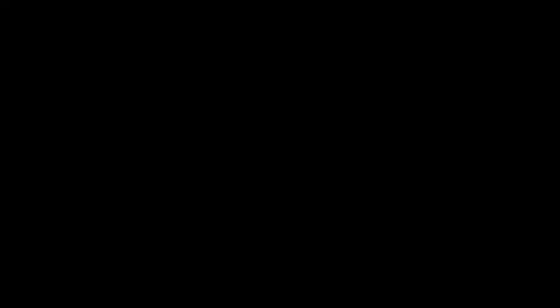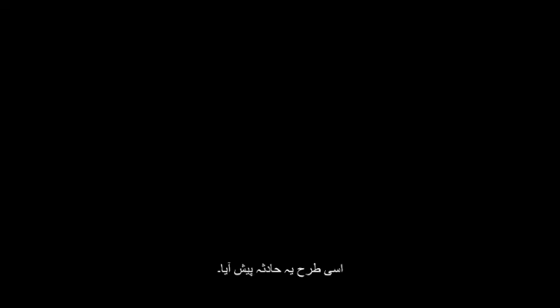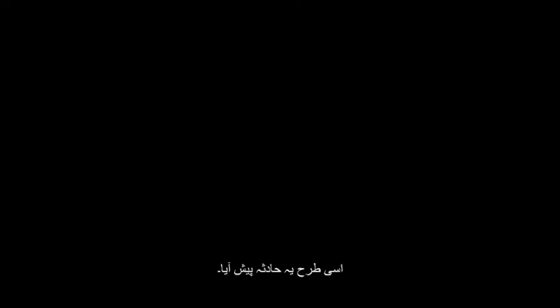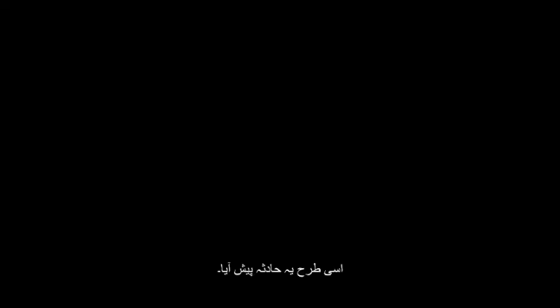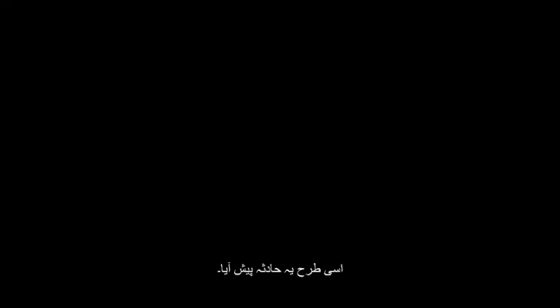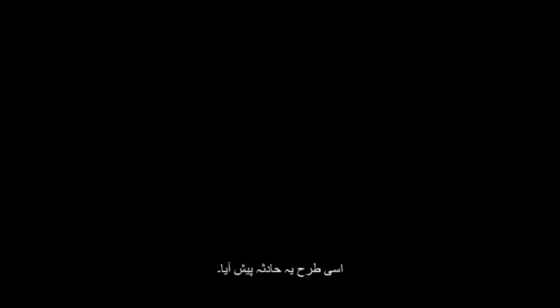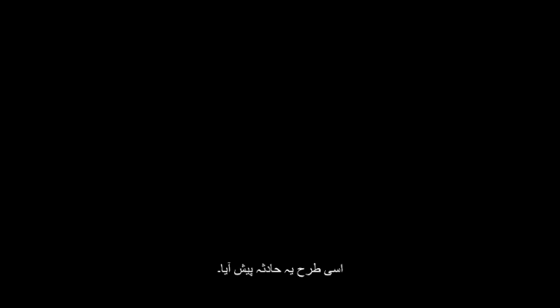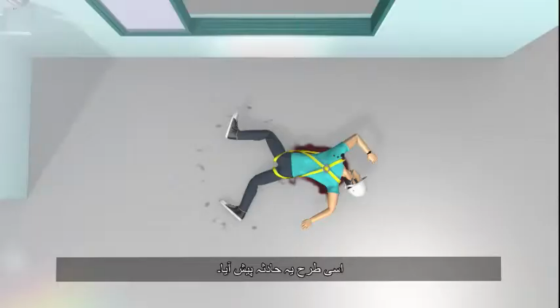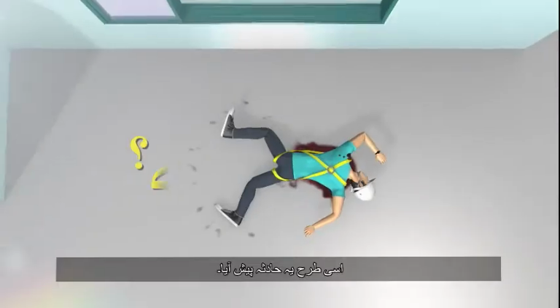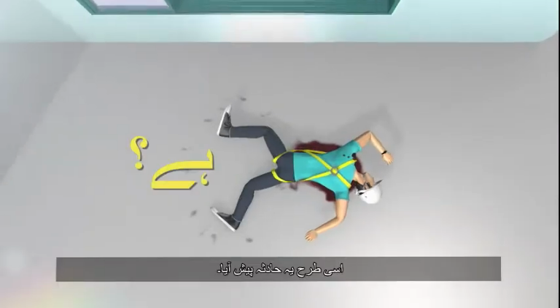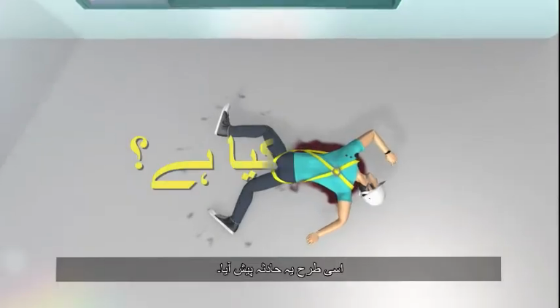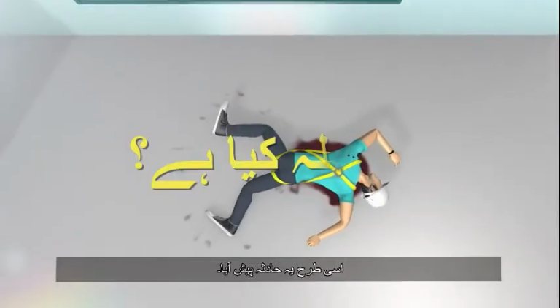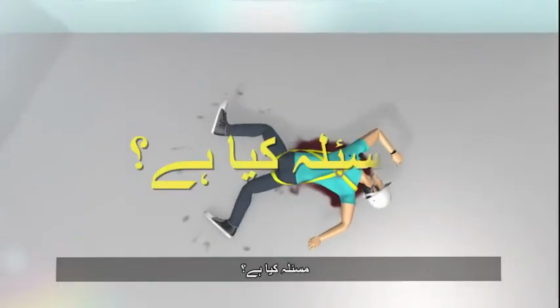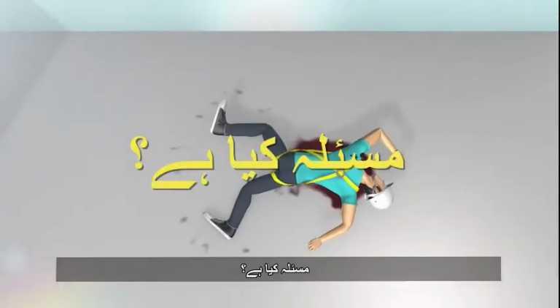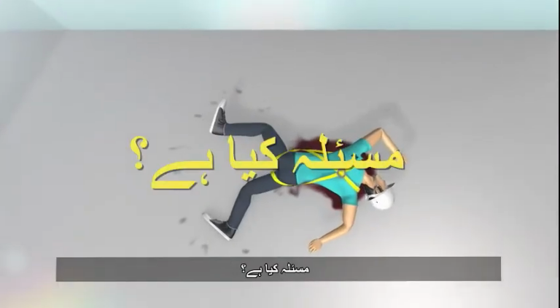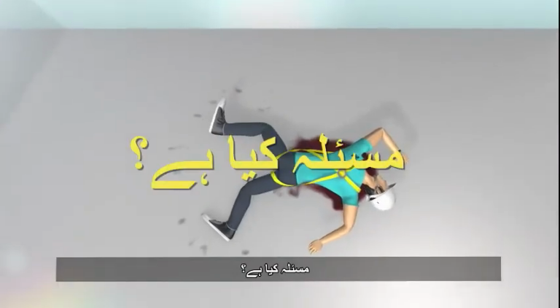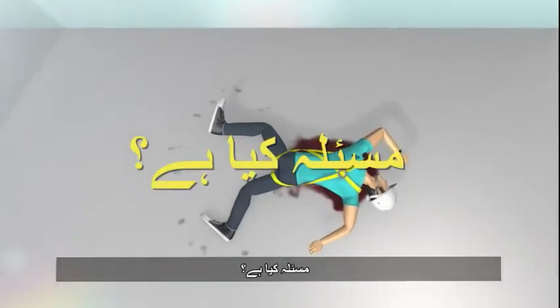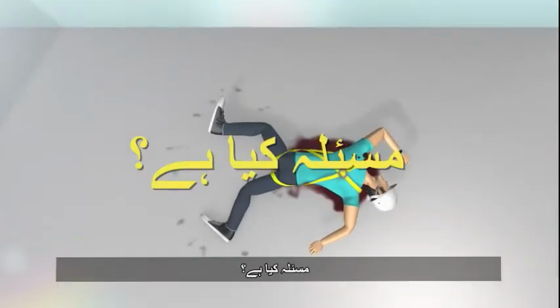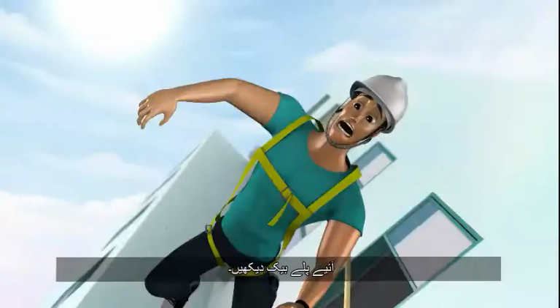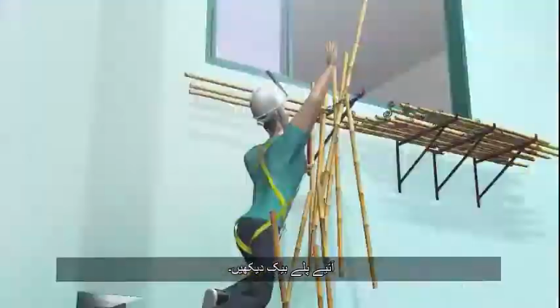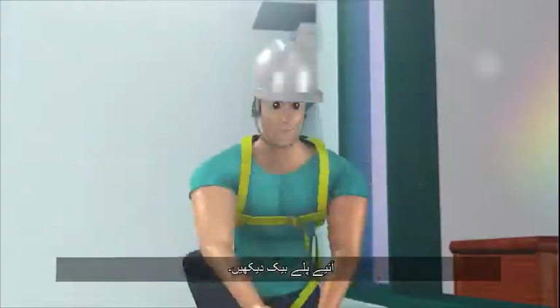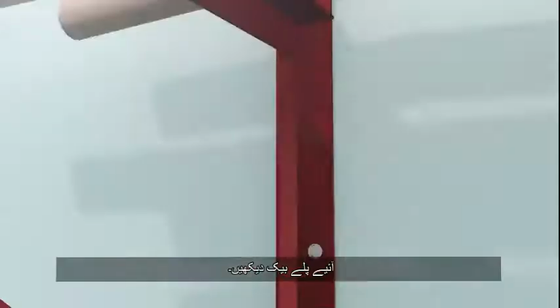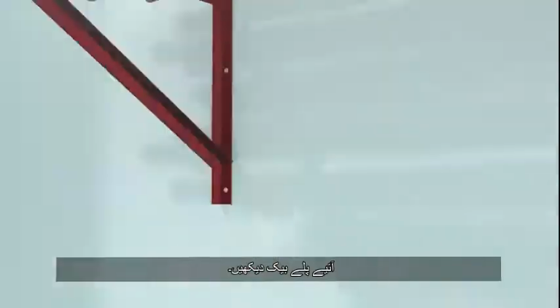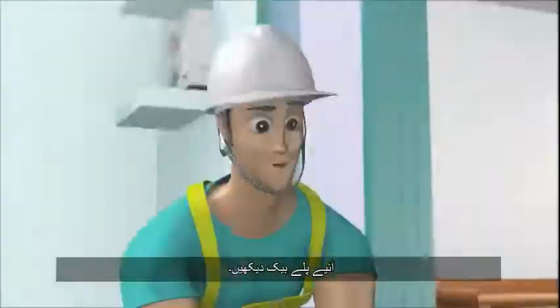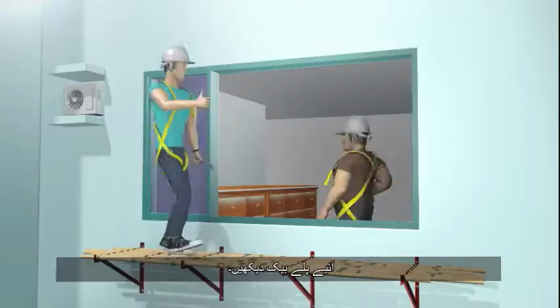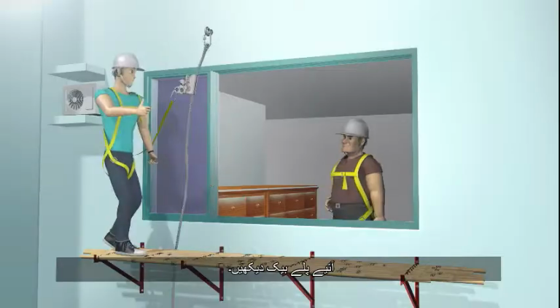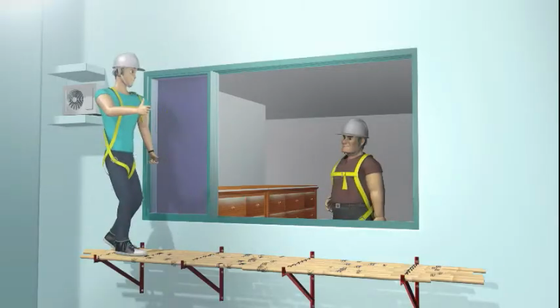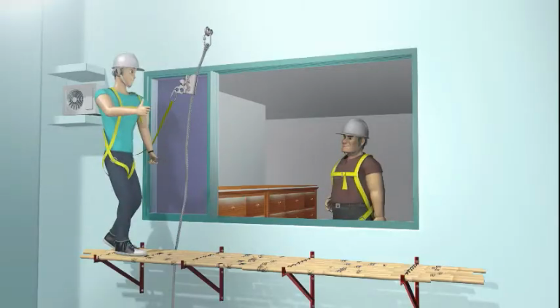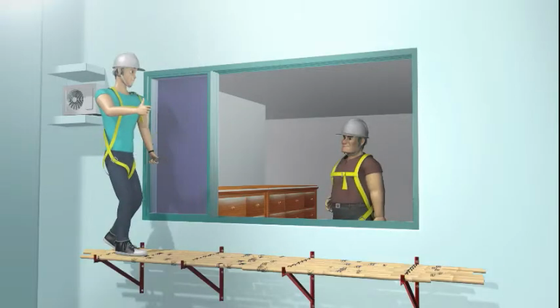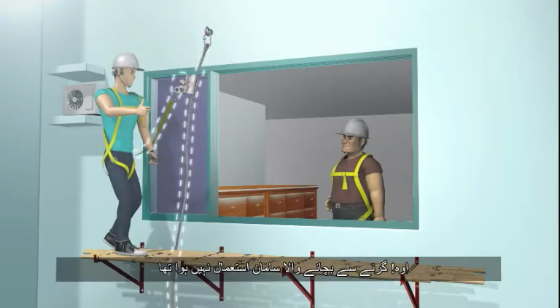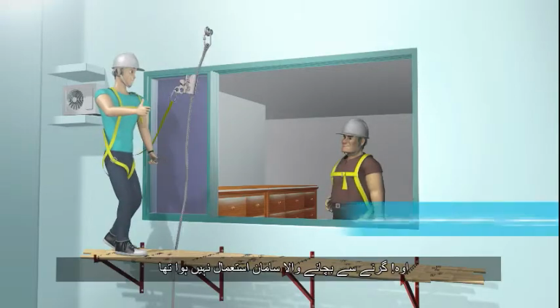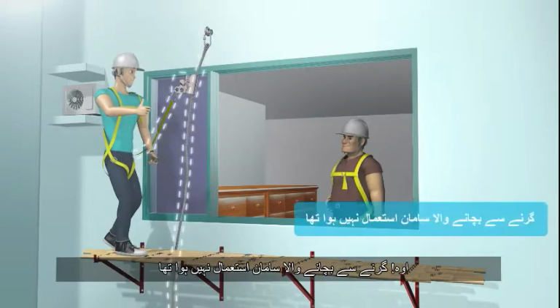That's how this accident happened. What's the problem? Let's see the playback.